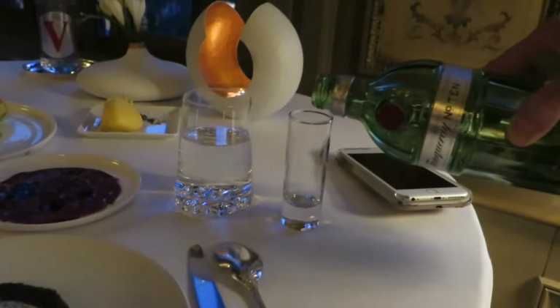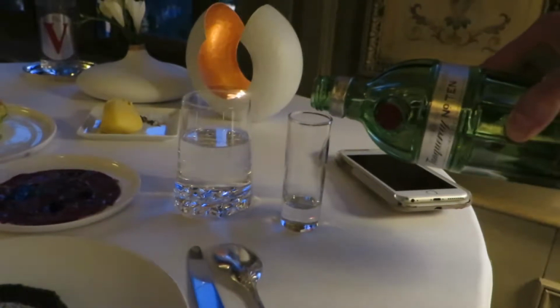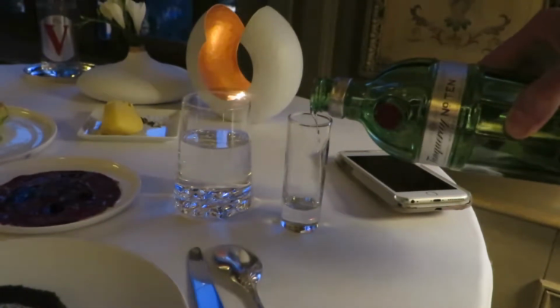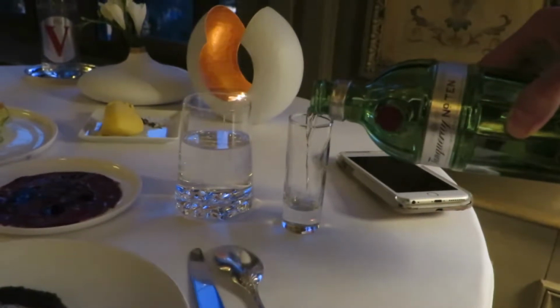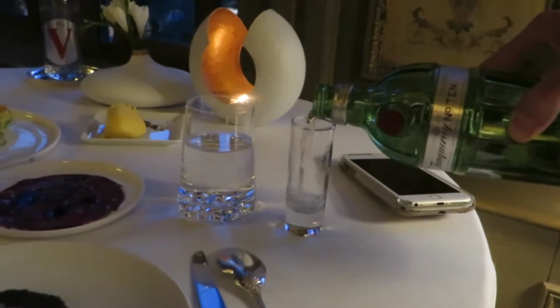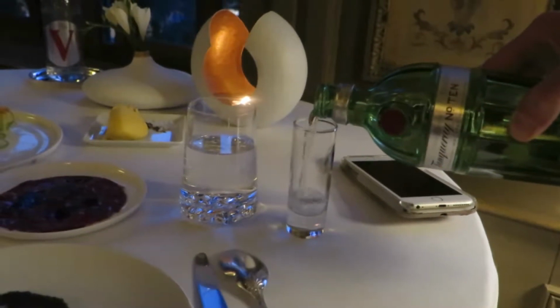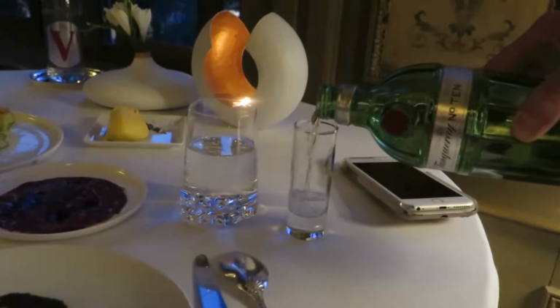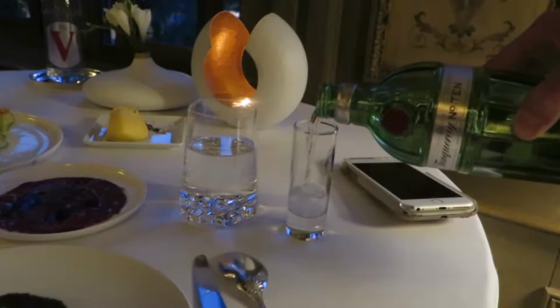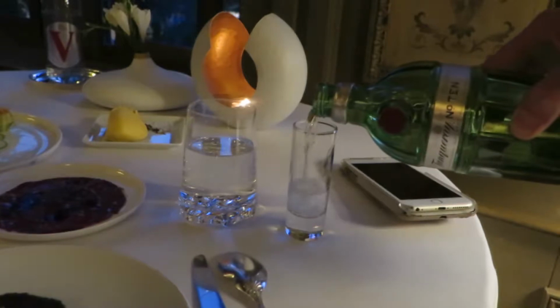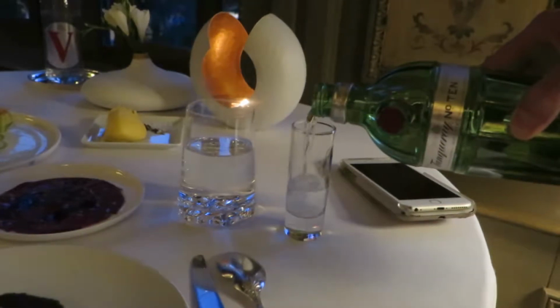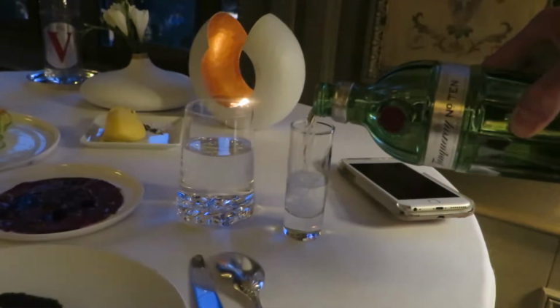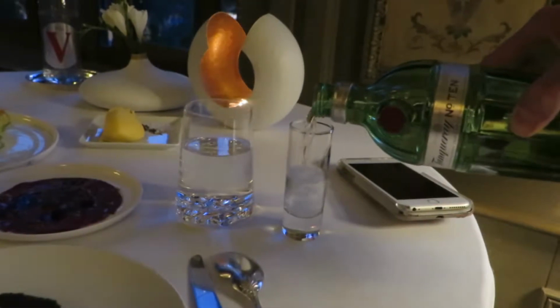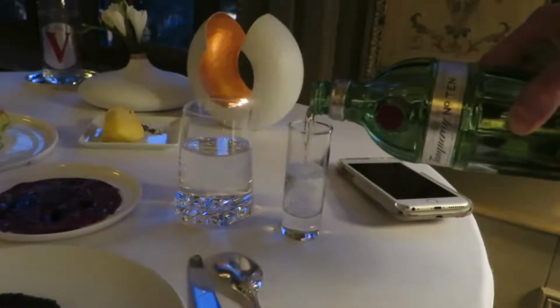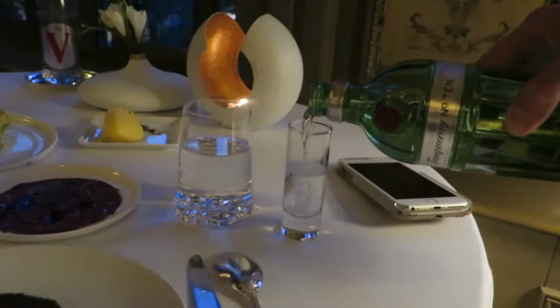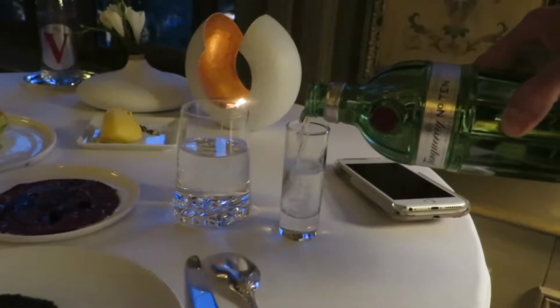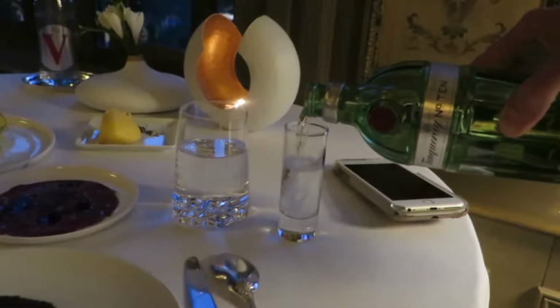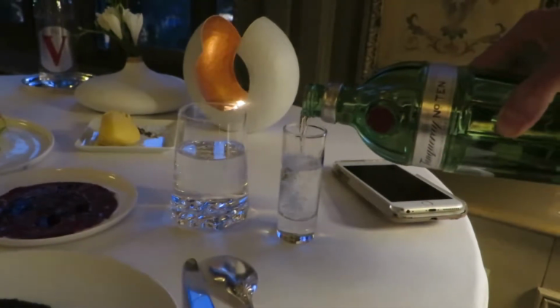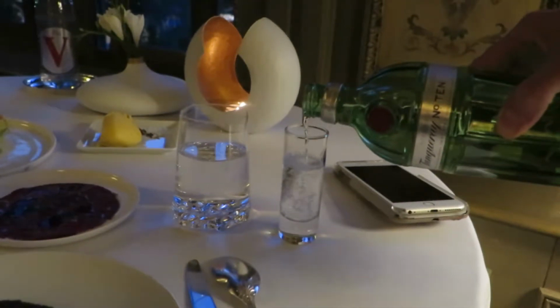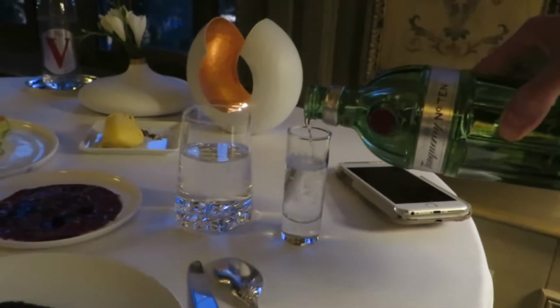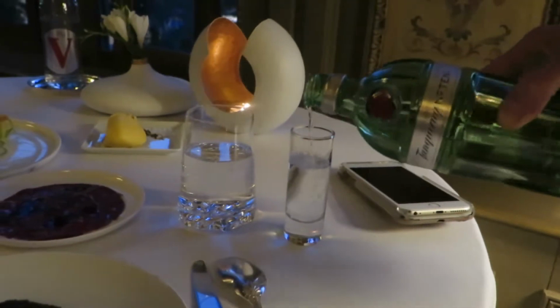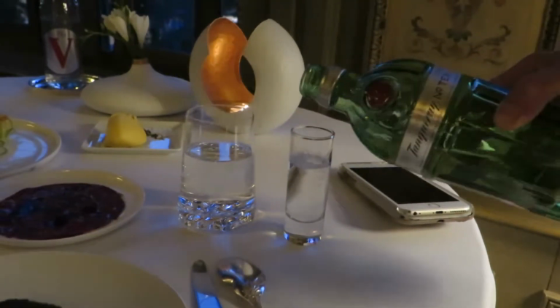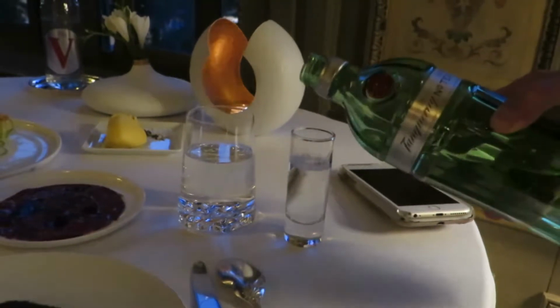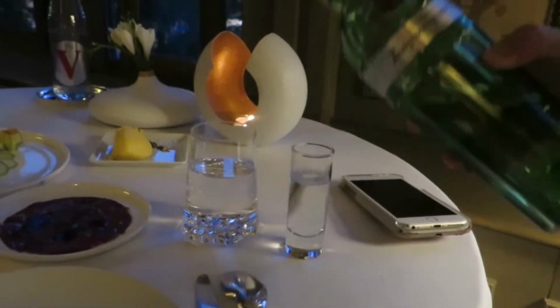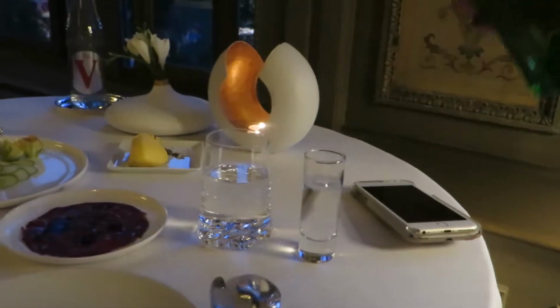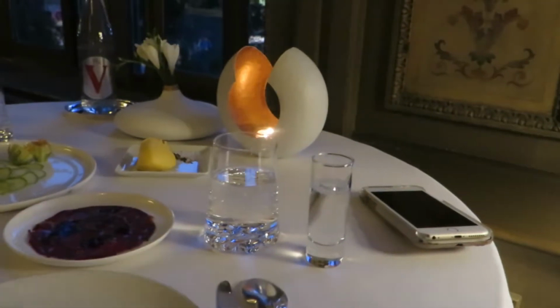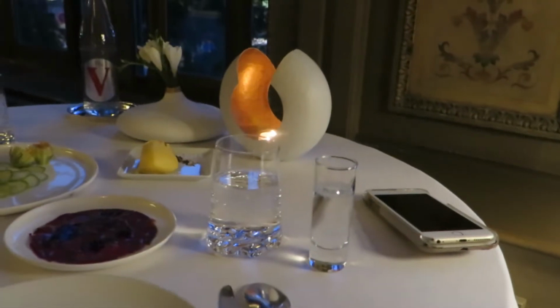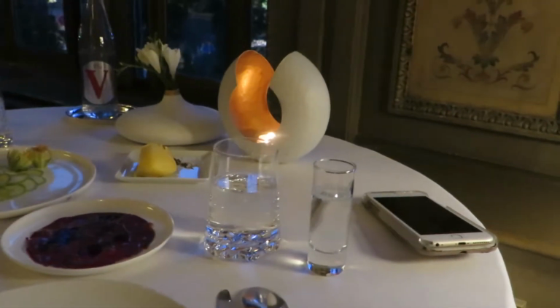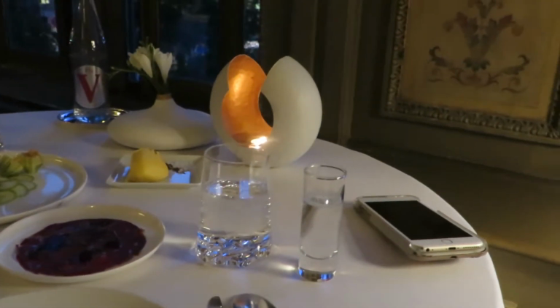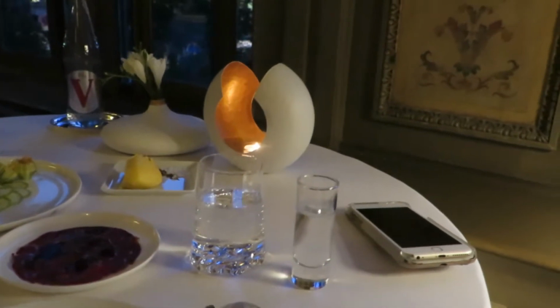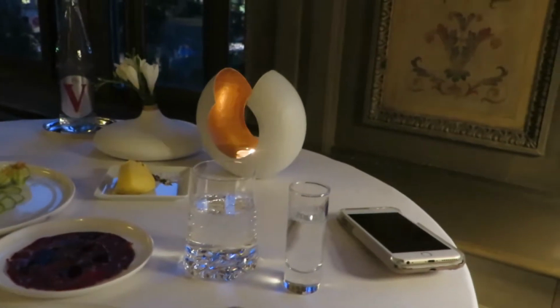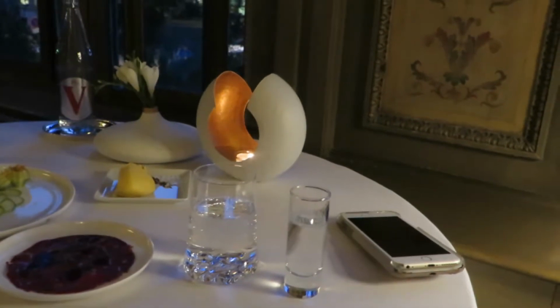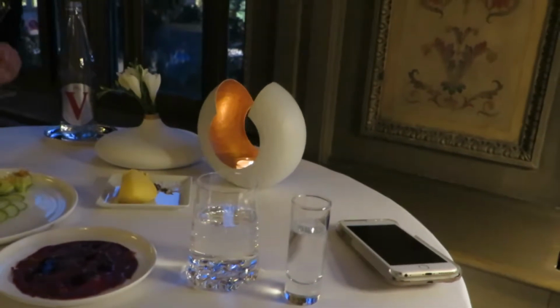Gin keeps your skin healthy and bright. Gin promotes weight loss. Weight loss? Oh, I'm going to drink every day!